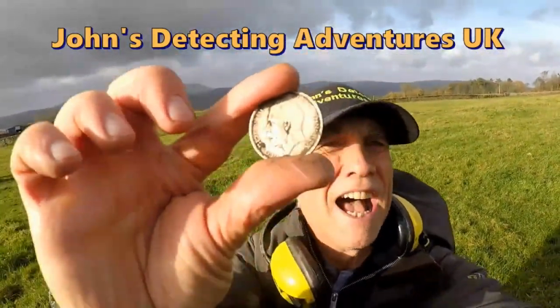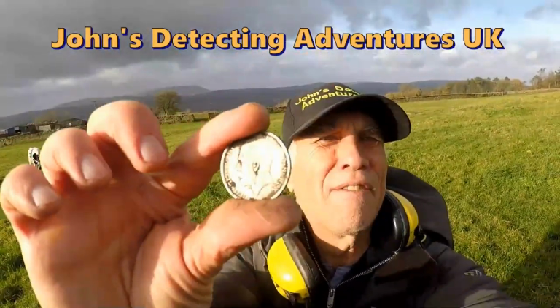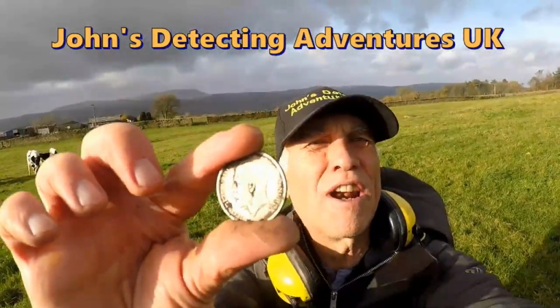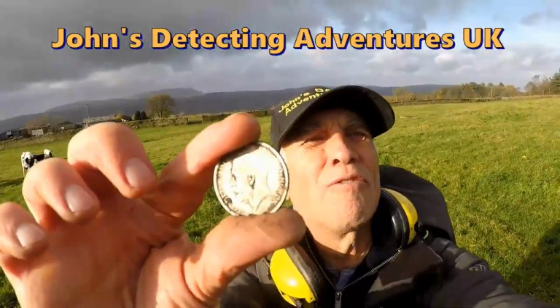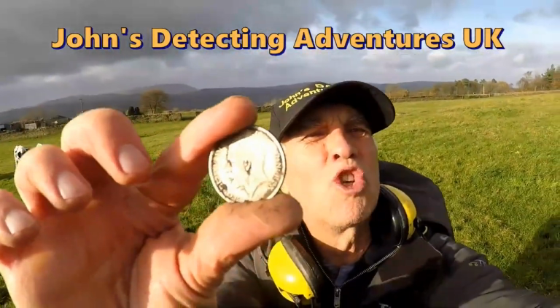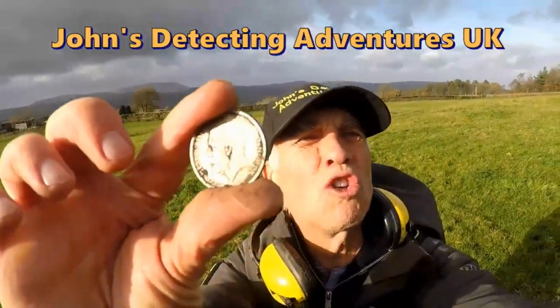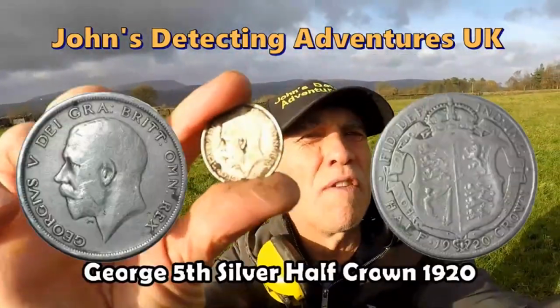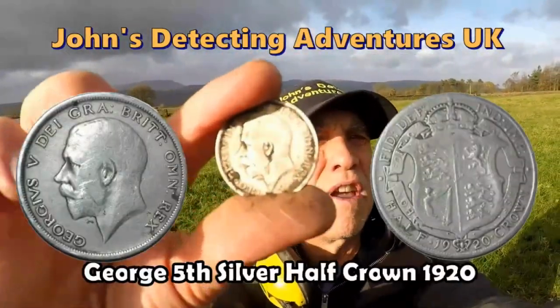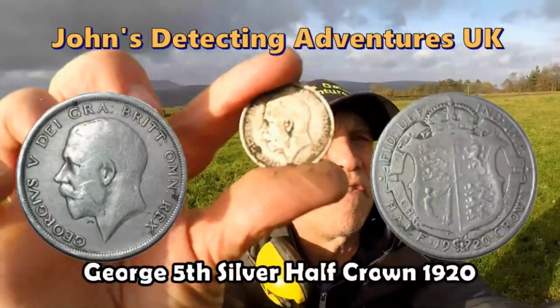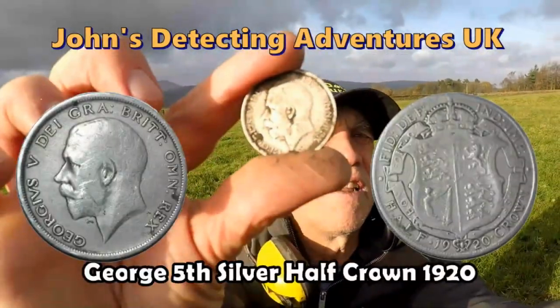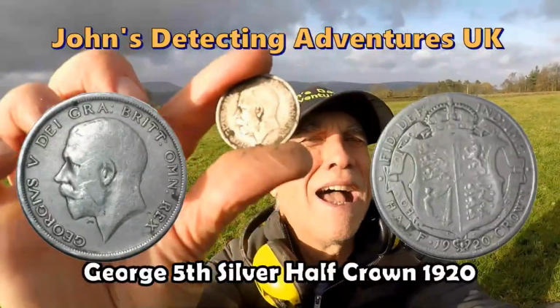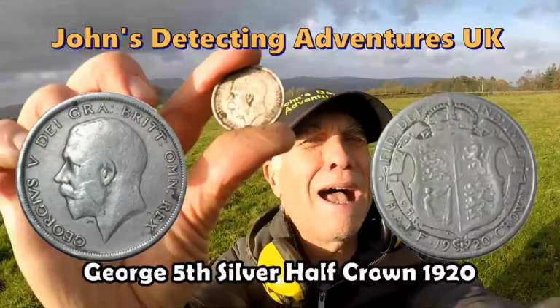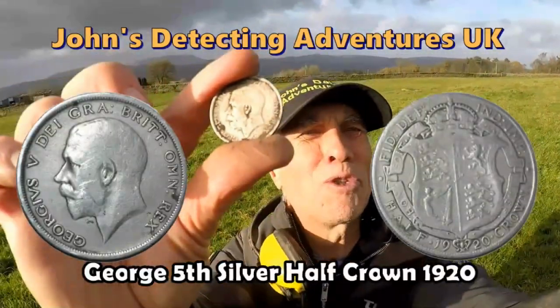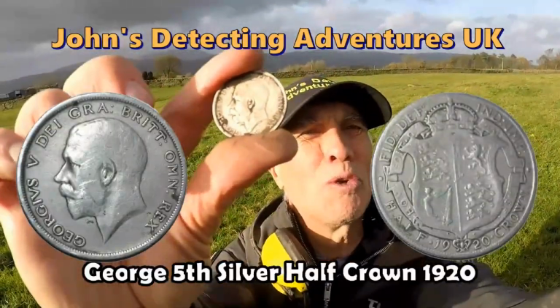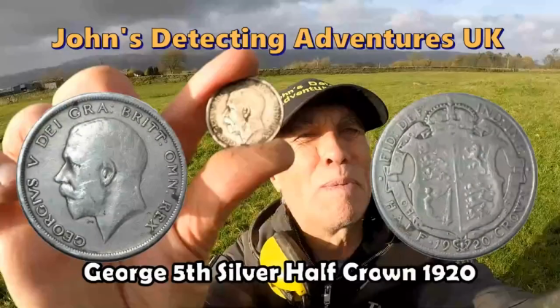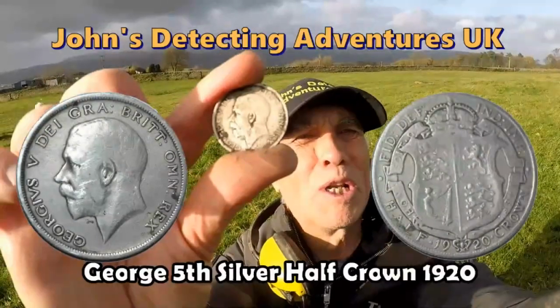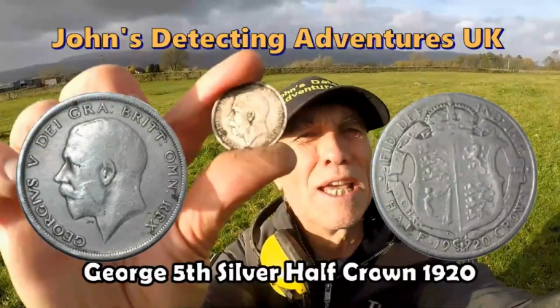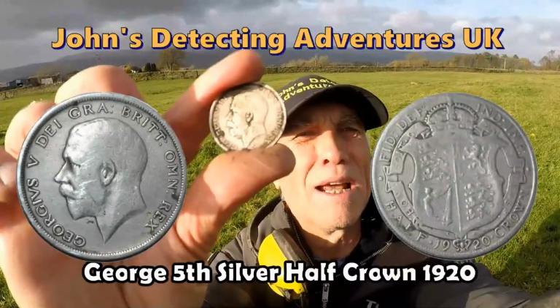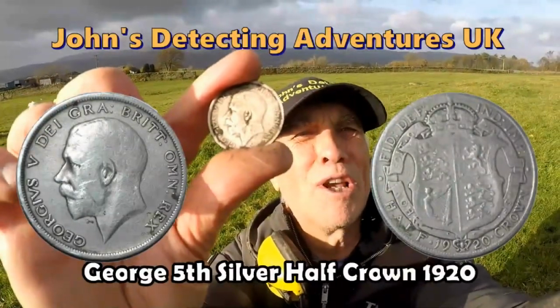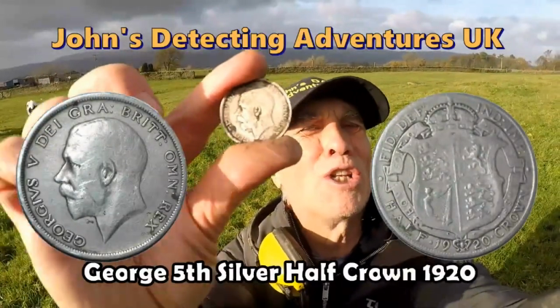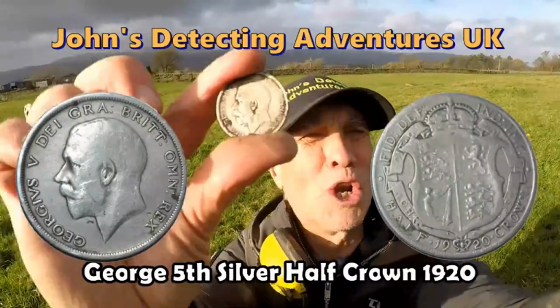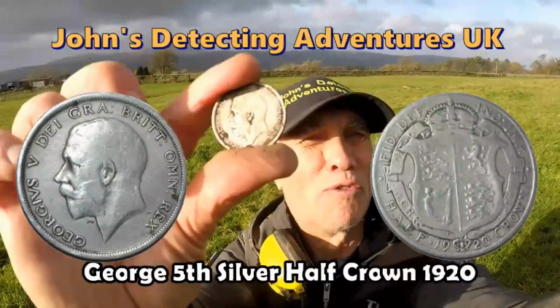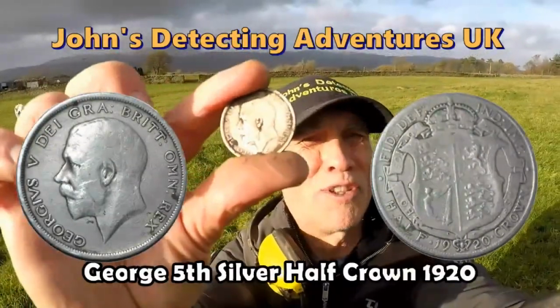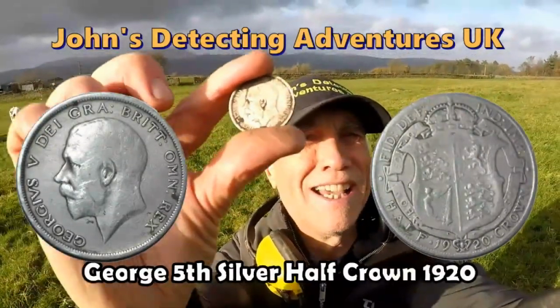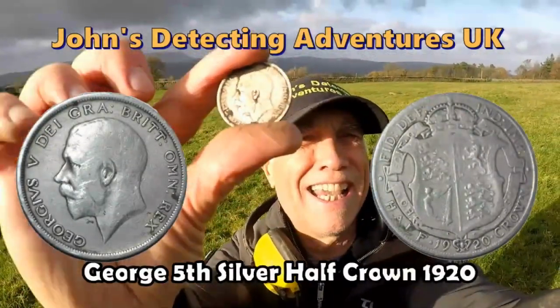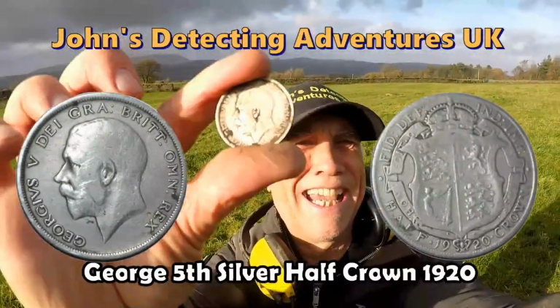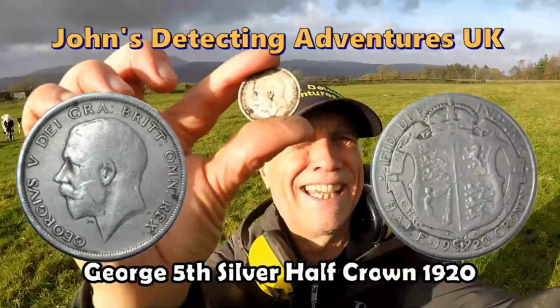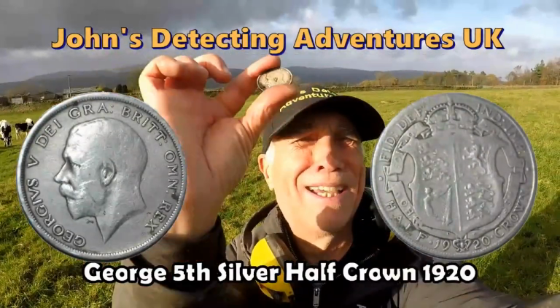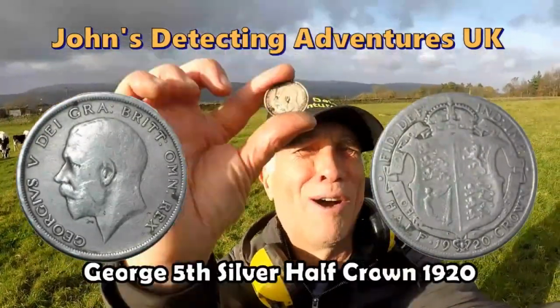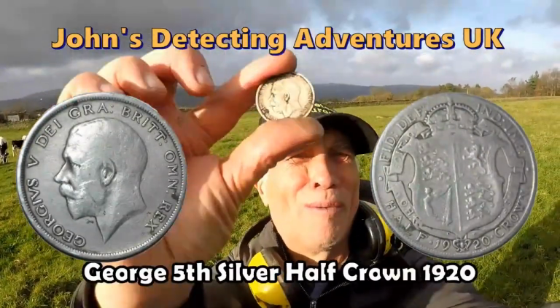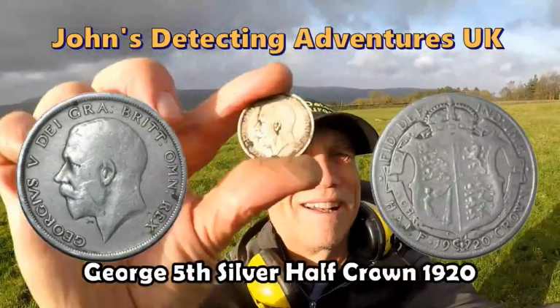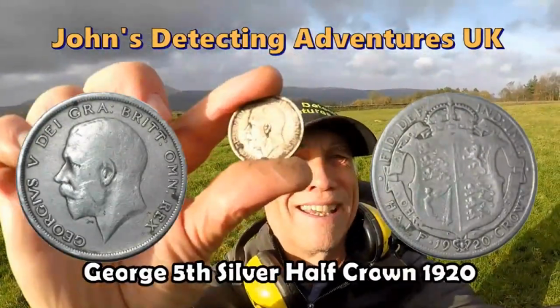Half-crown George V. Absolutely brilliant. I'm really chuffed!